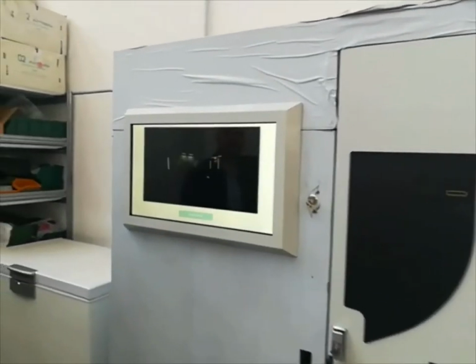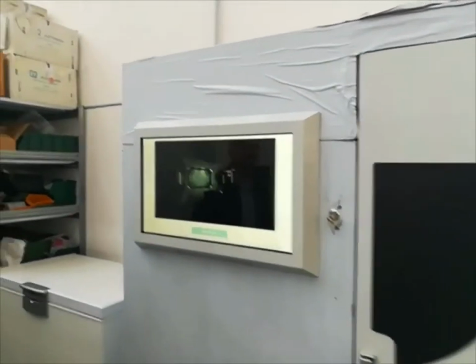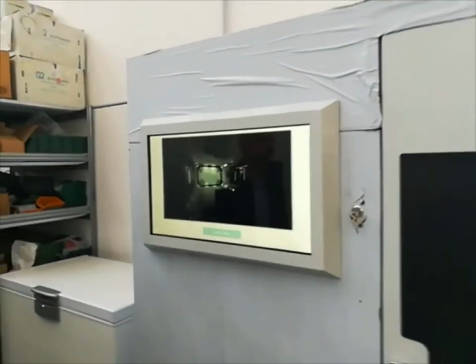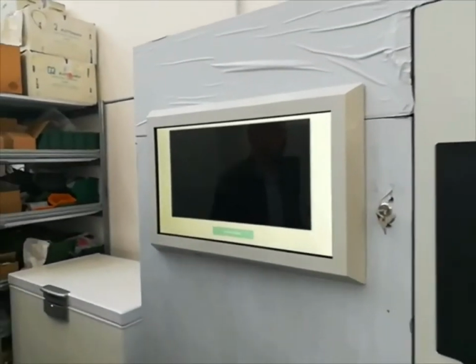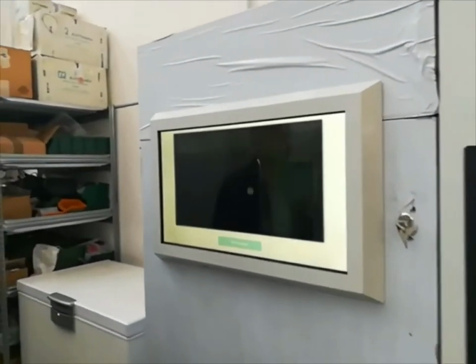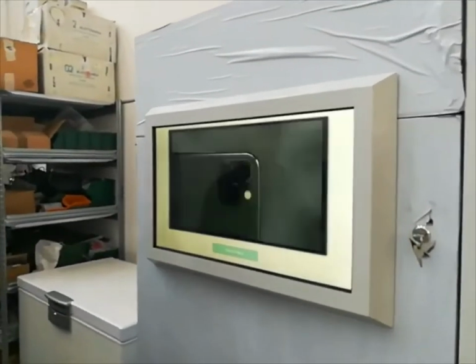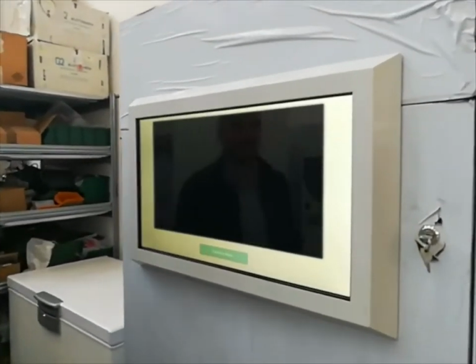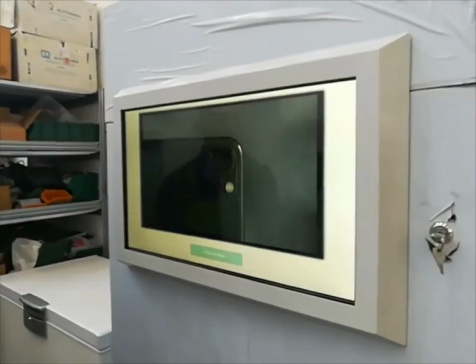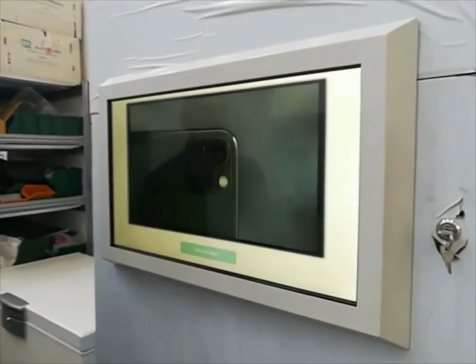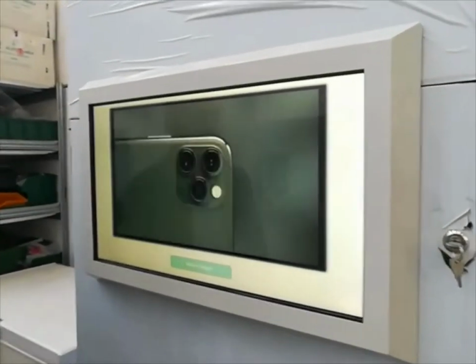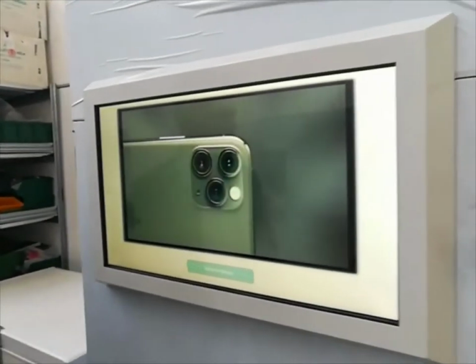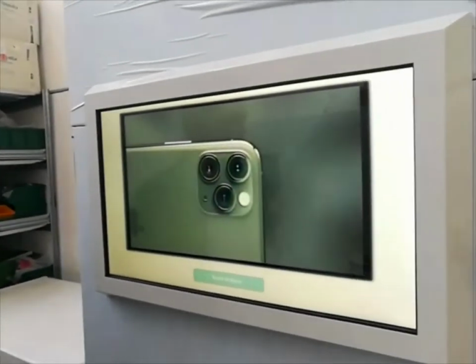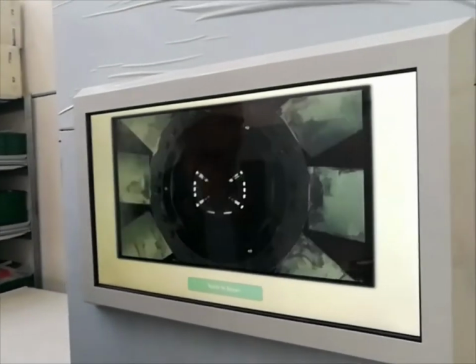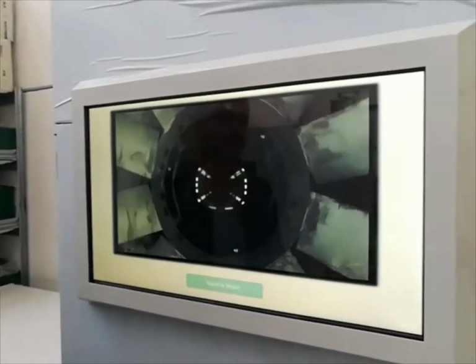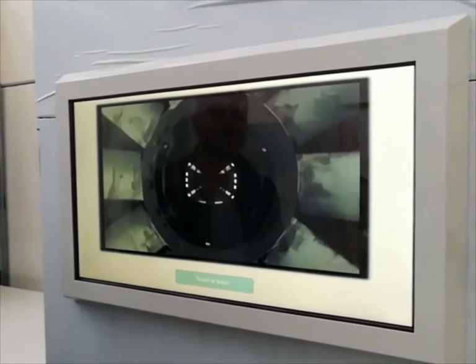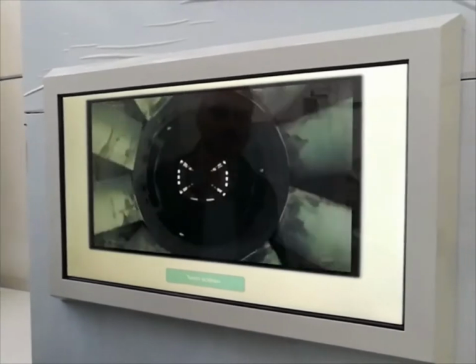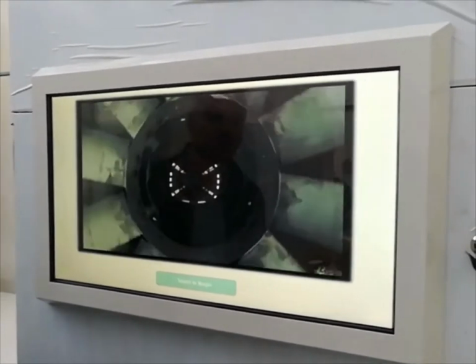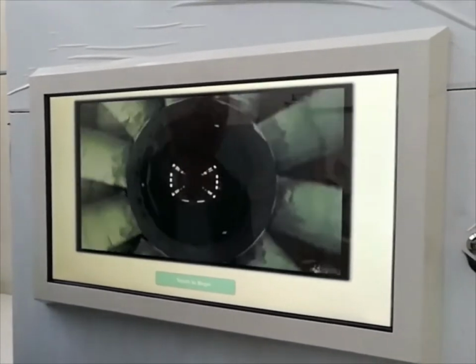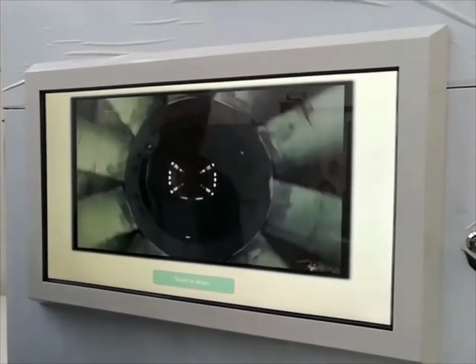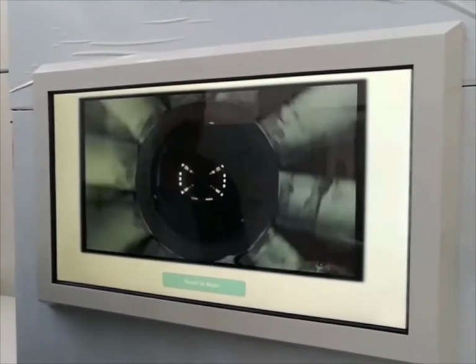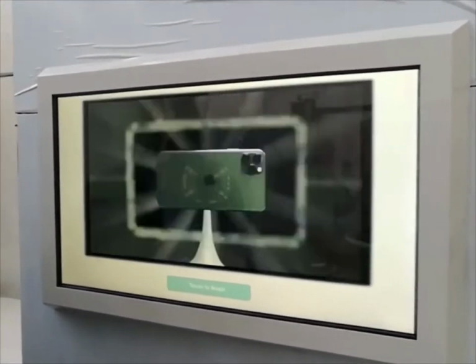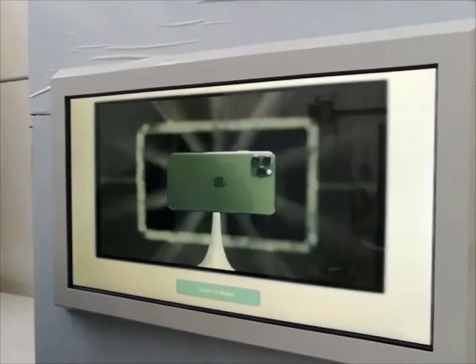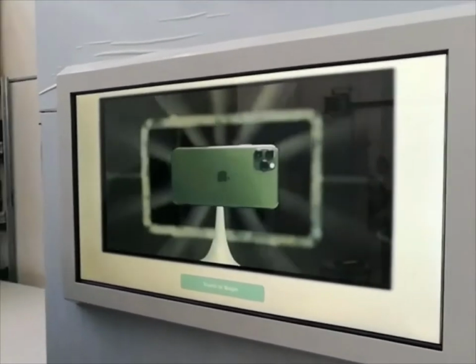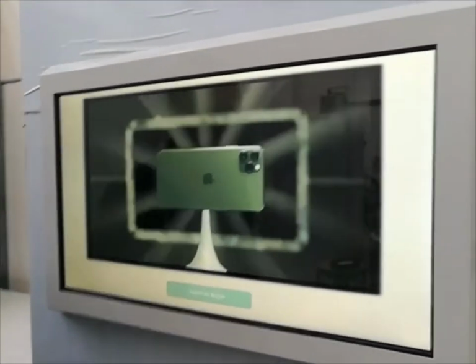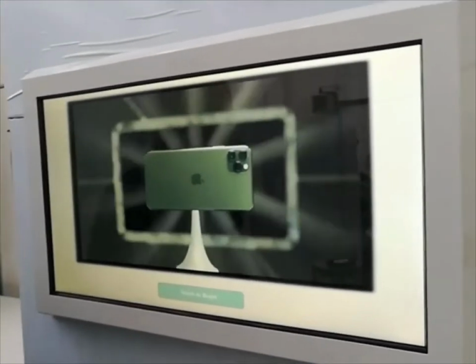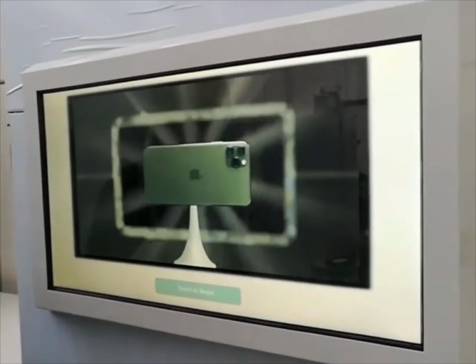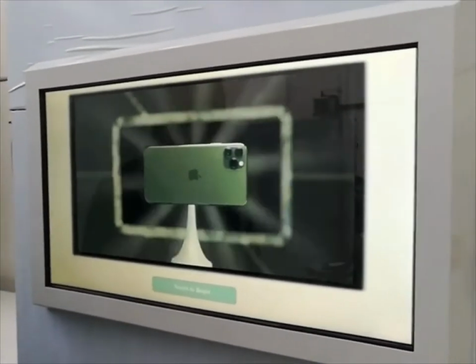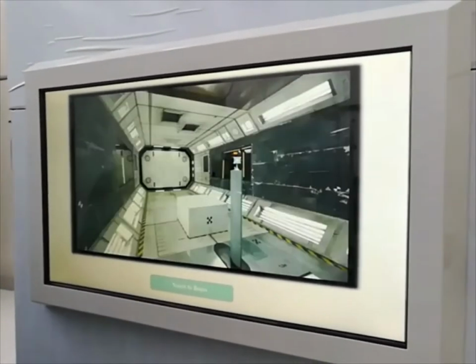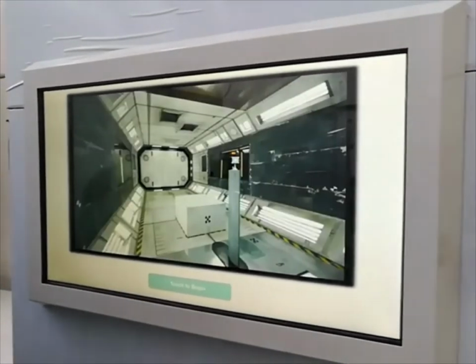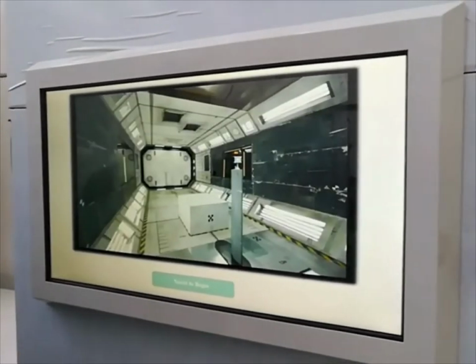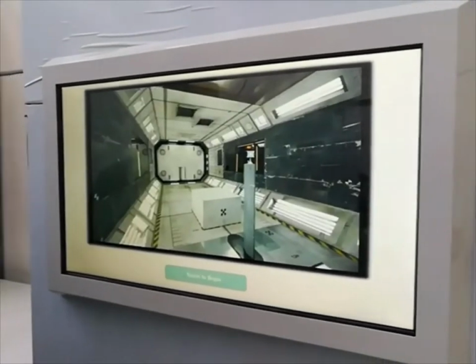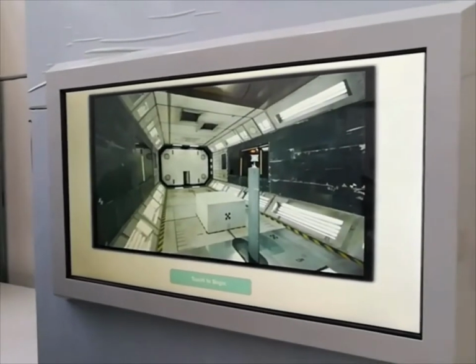Hello everyone, it's Federico from Beacom. I am in front of our vending machine model named Mida. Let's see together how it works.